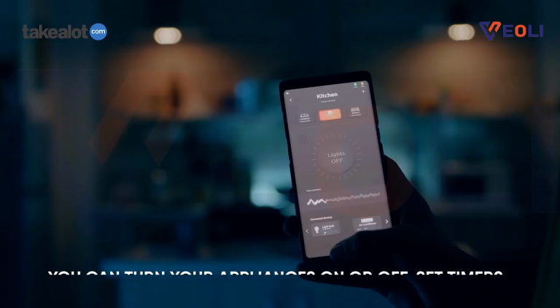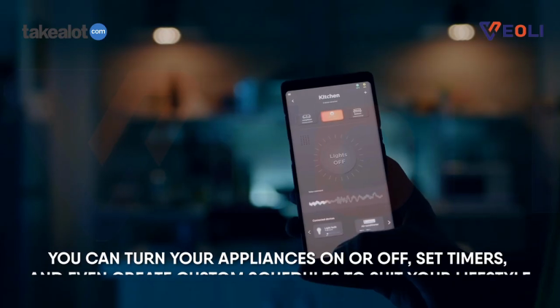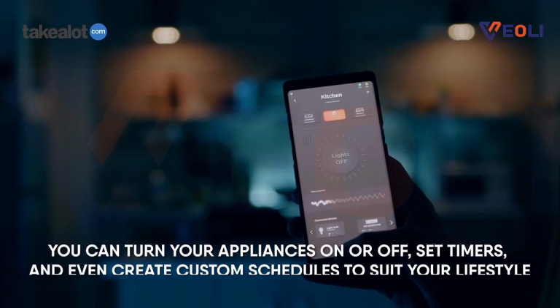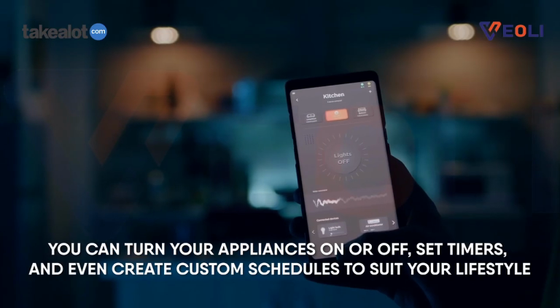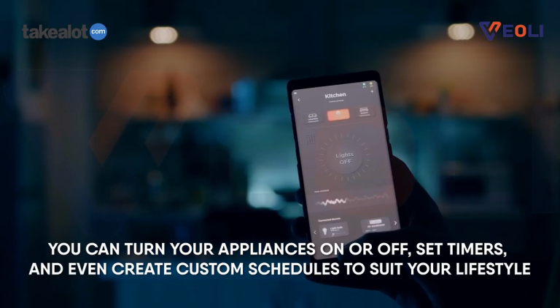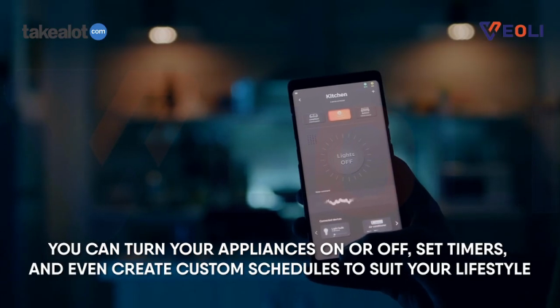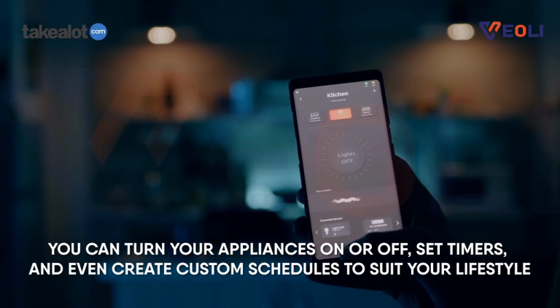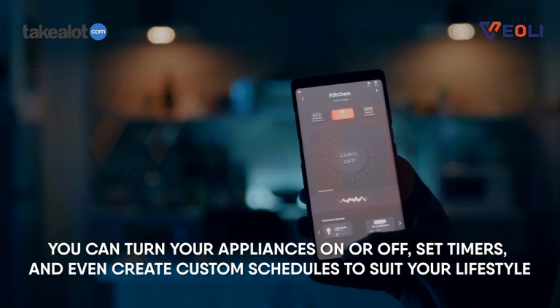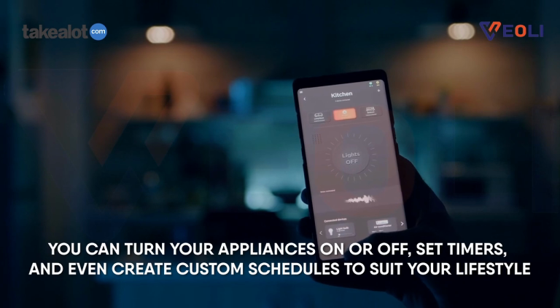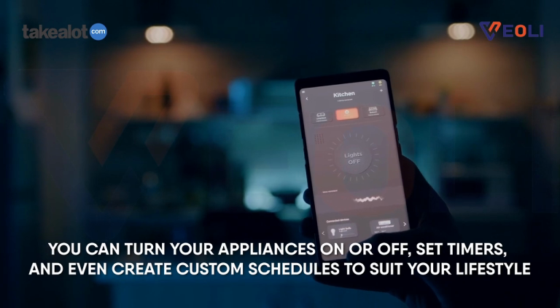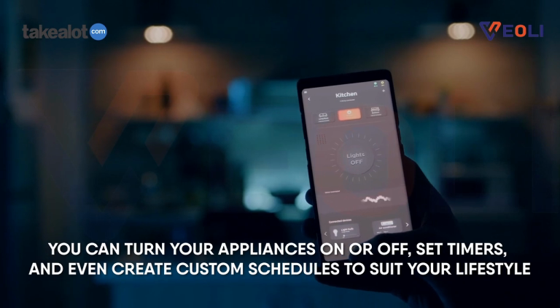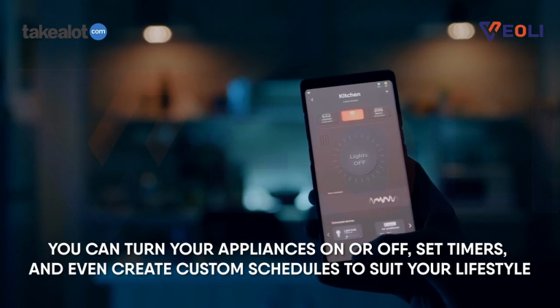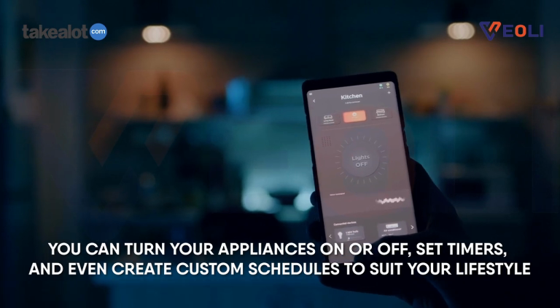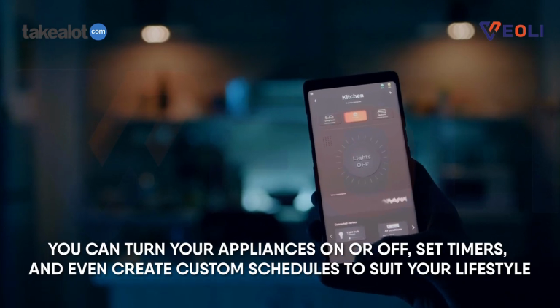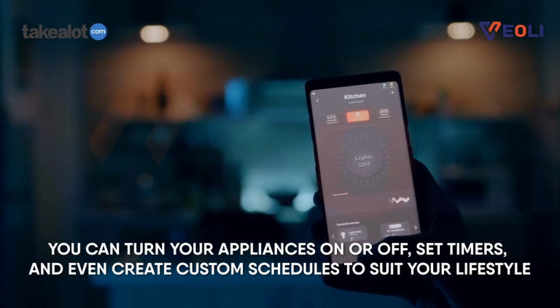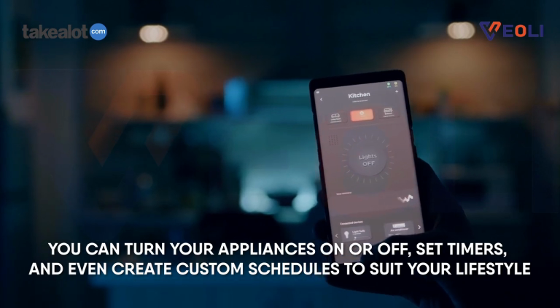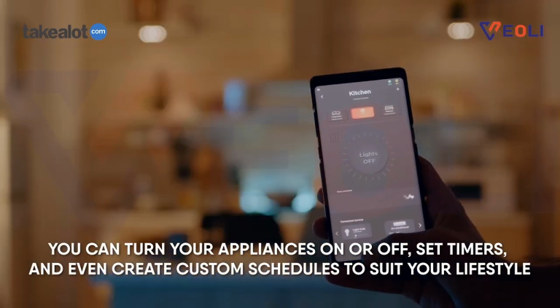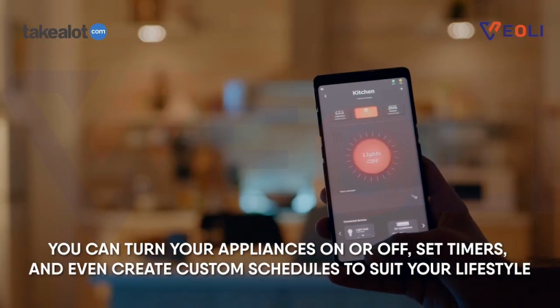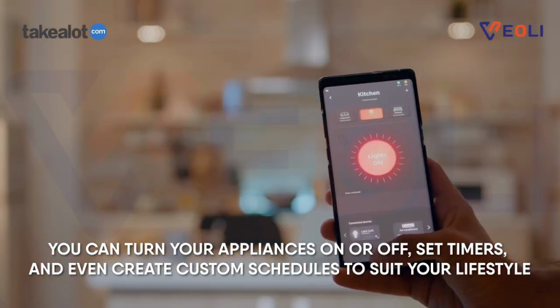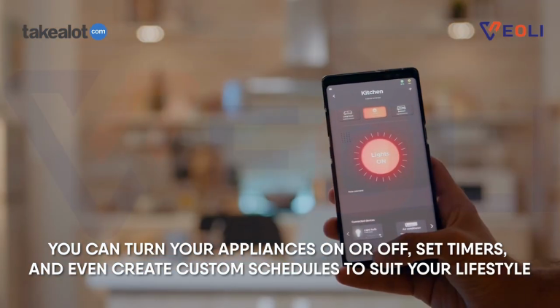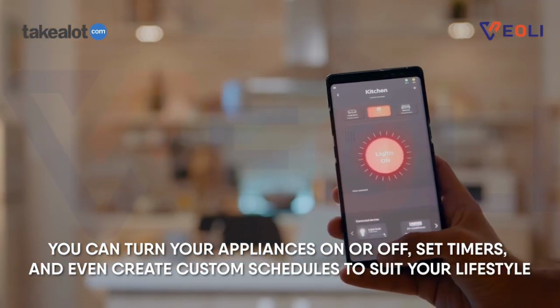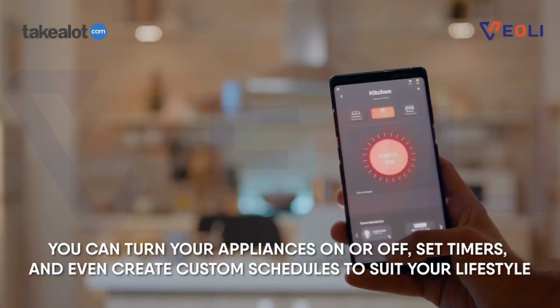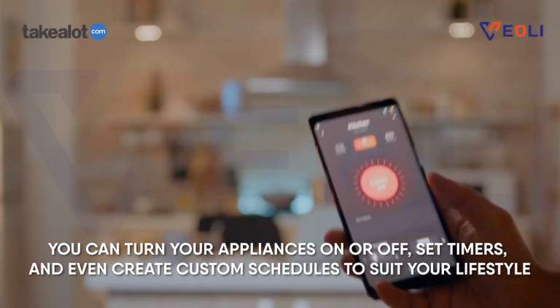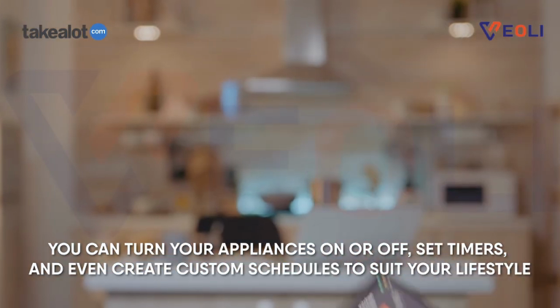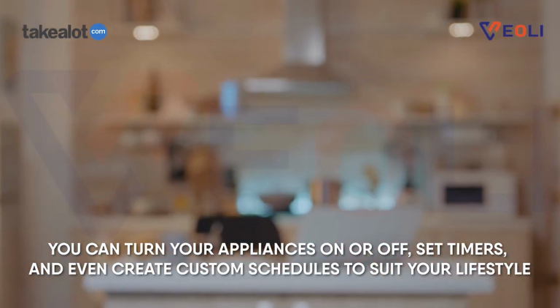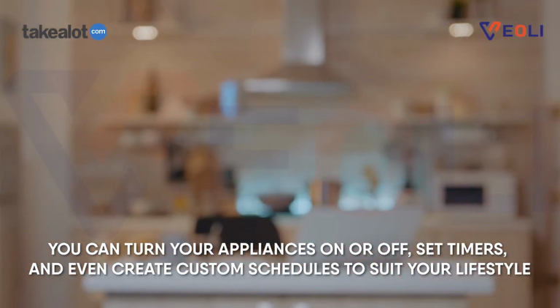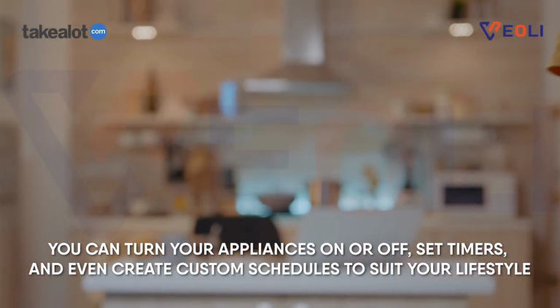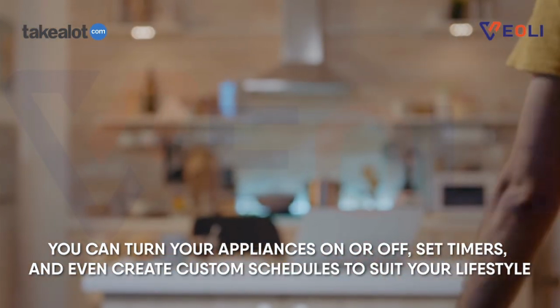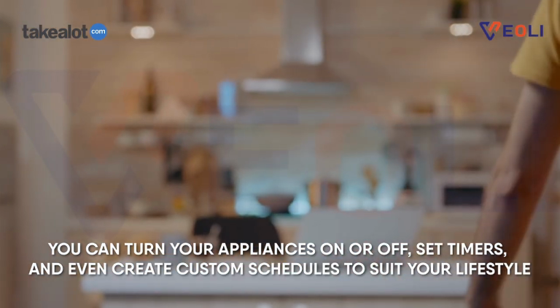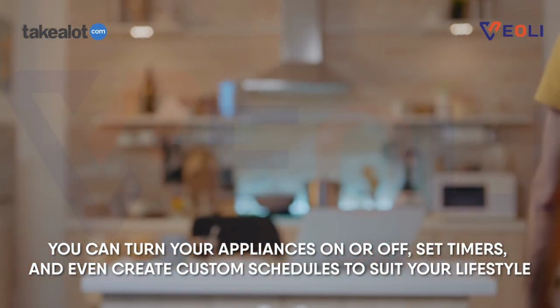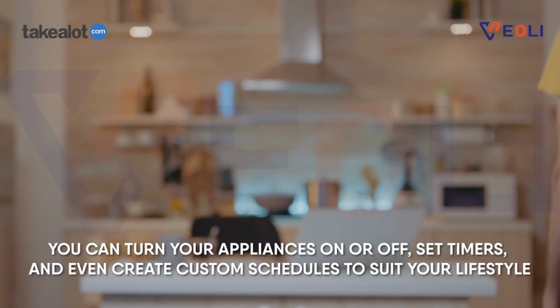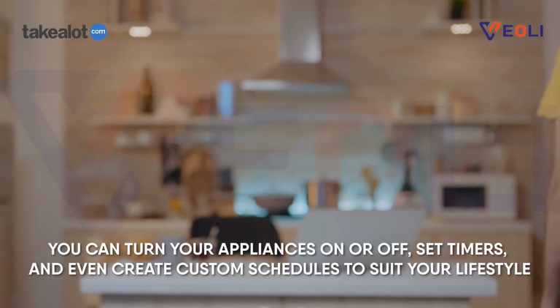You can turn your appliances on or off, set timers, and even create custom schedules to suit your lifestyle.